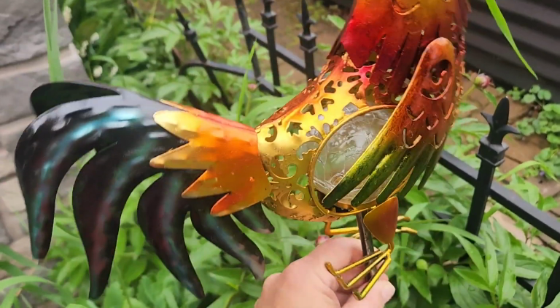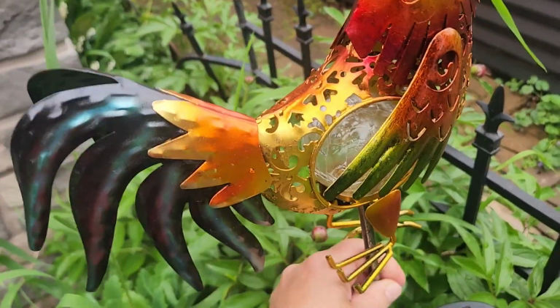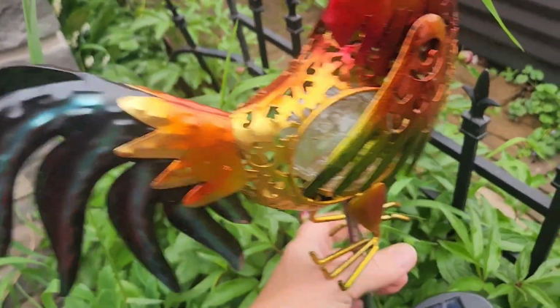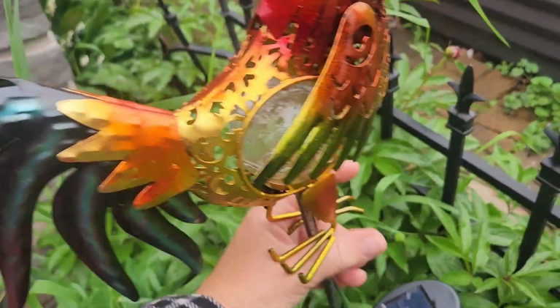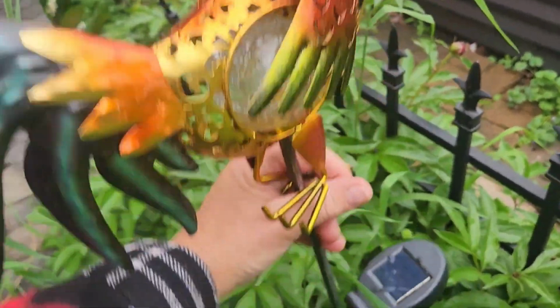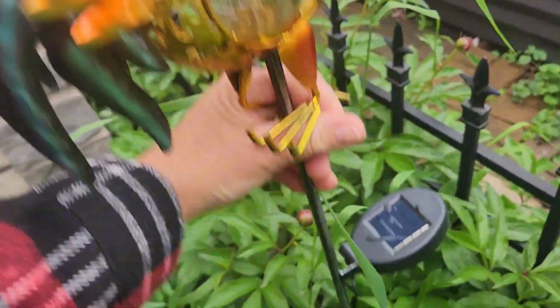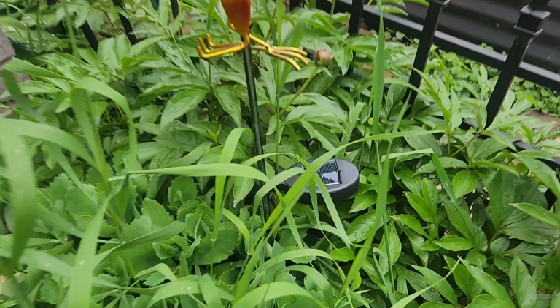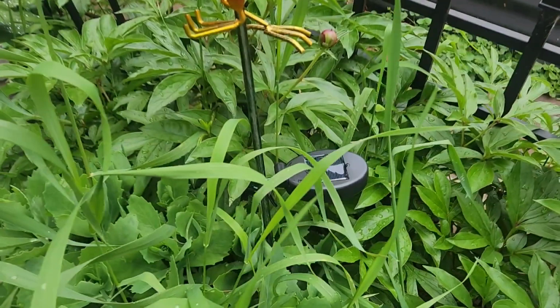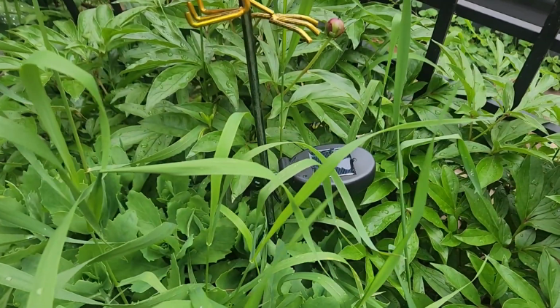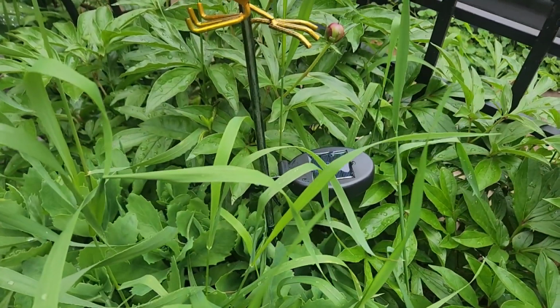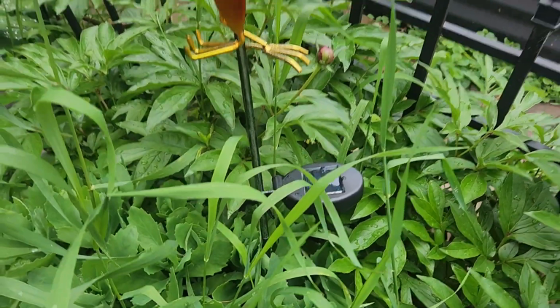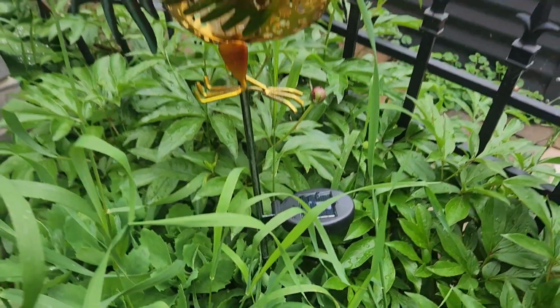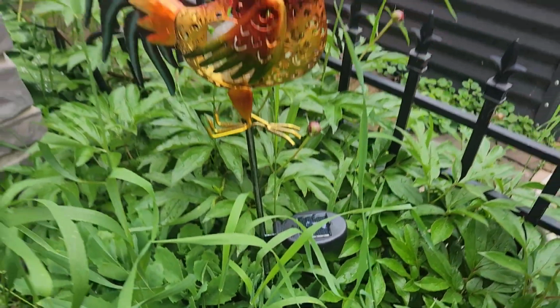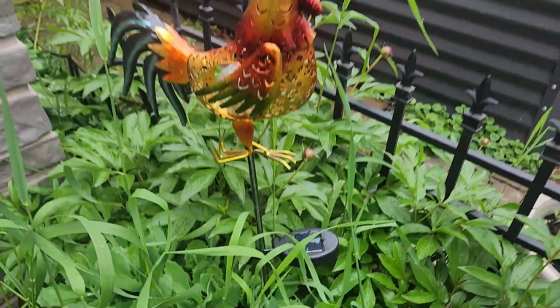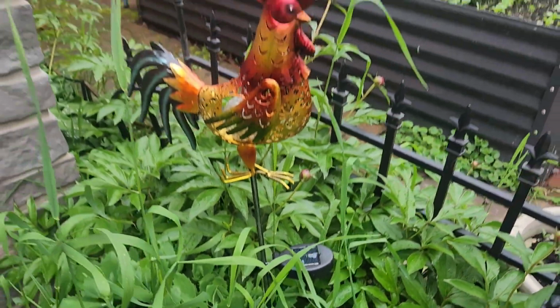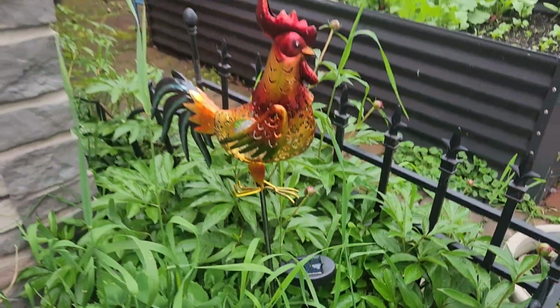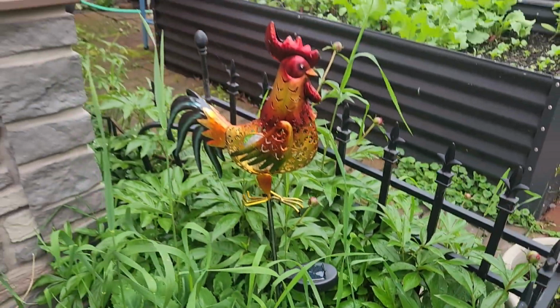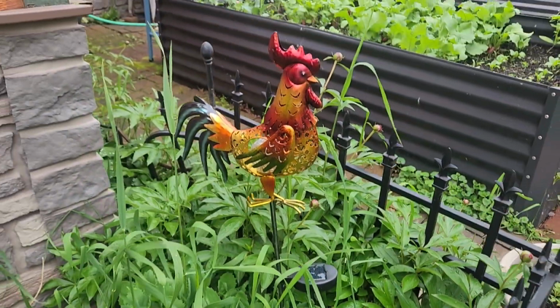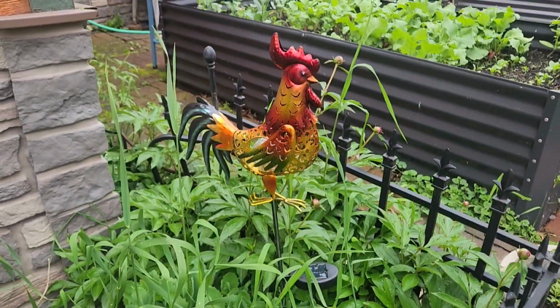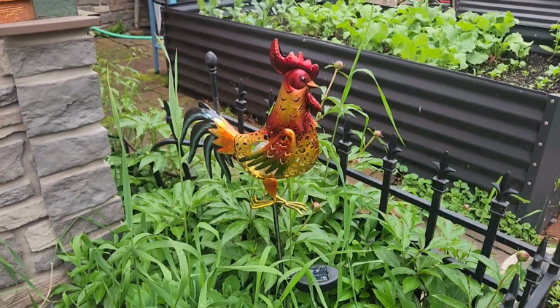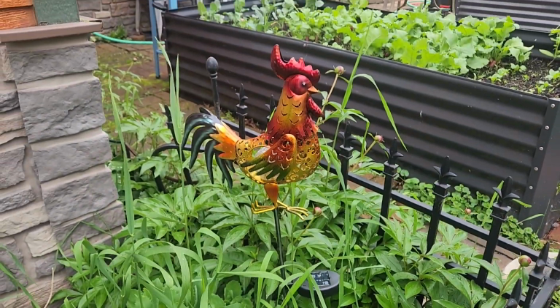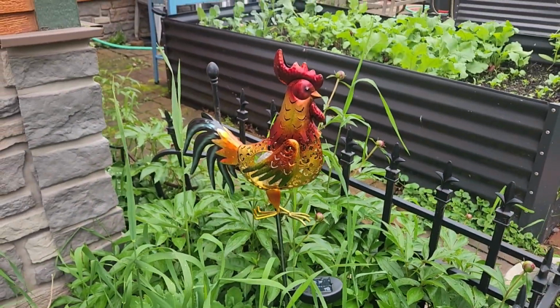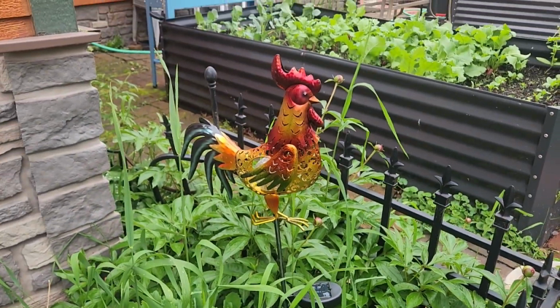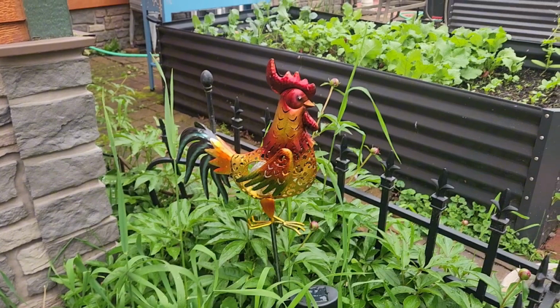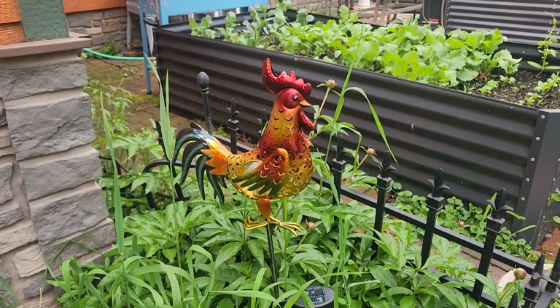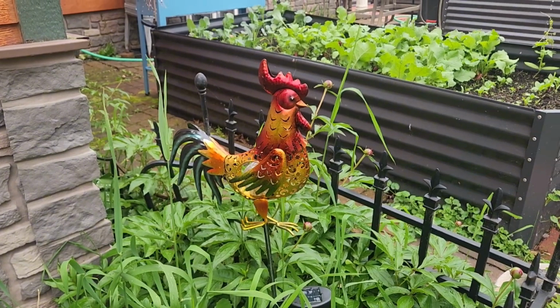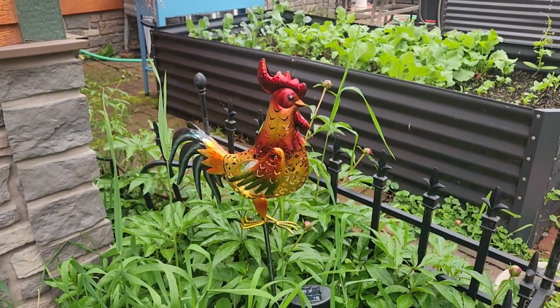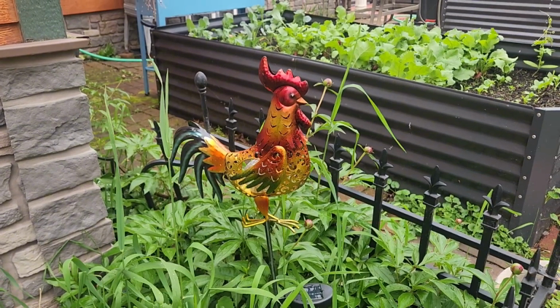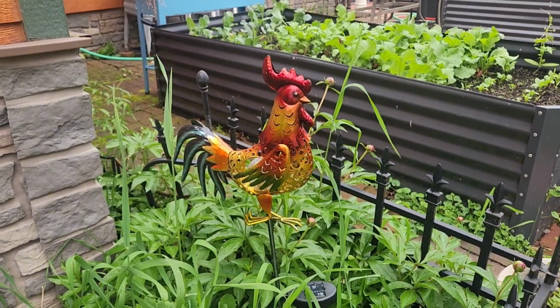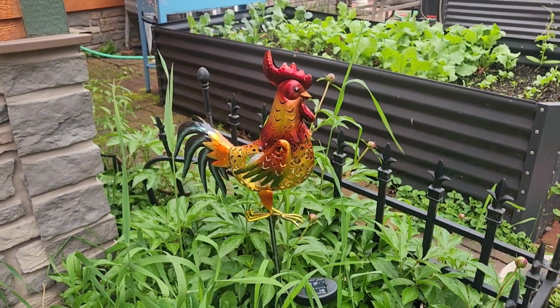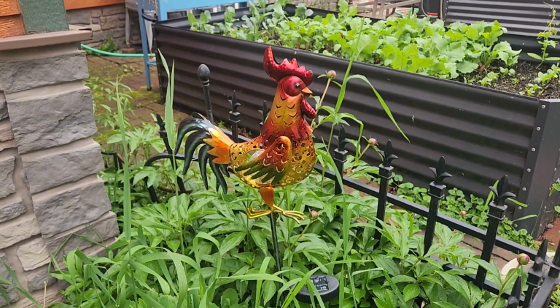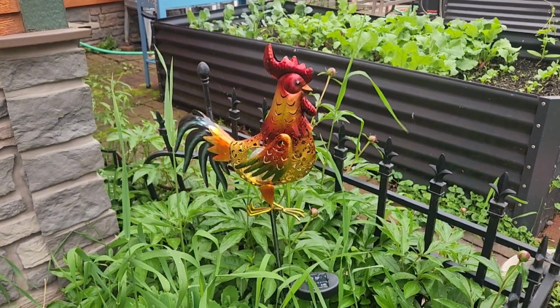Pop it into the ground, or just make sure that his solar panel is facing the sun, and then I'll show you what it looks like all lit up at night.